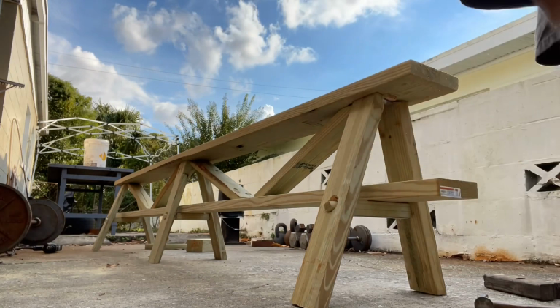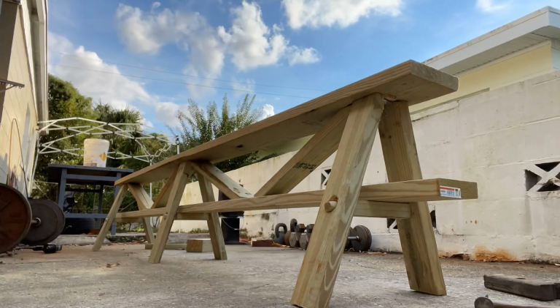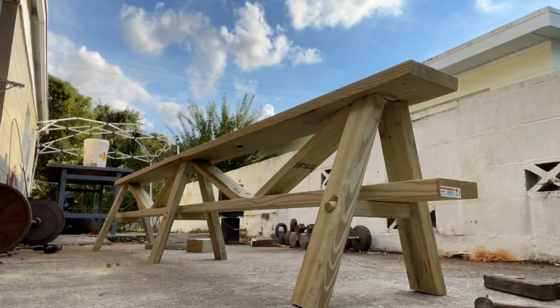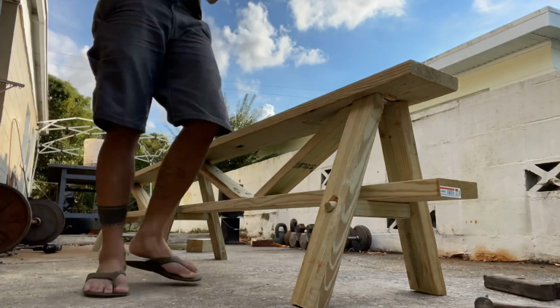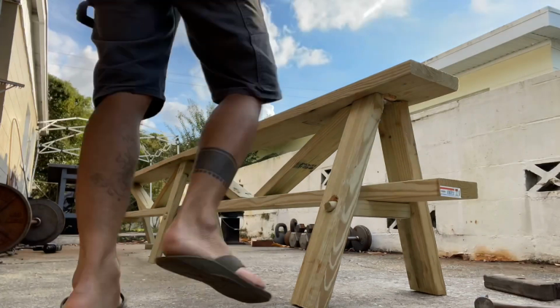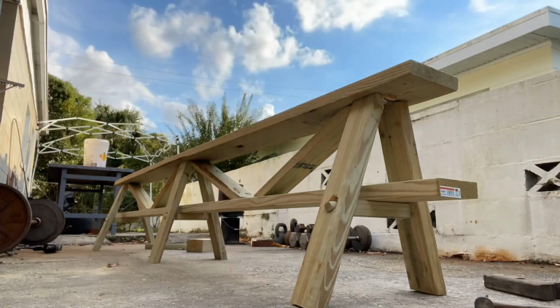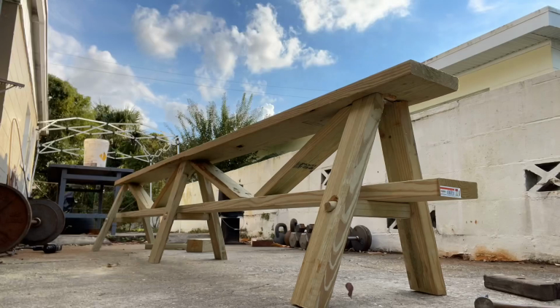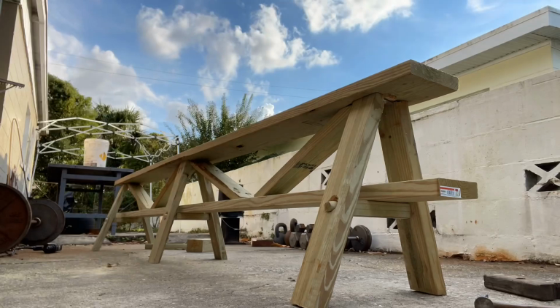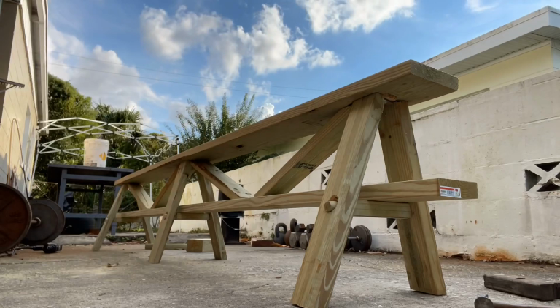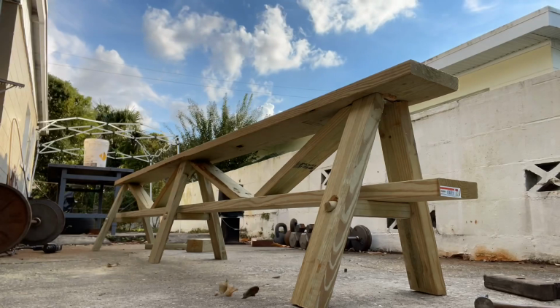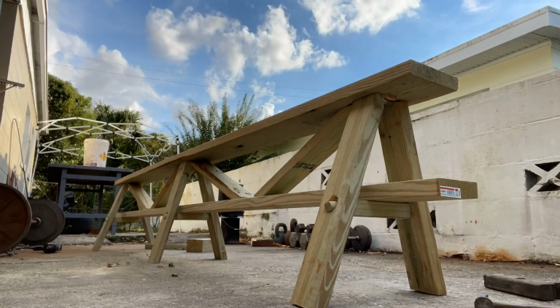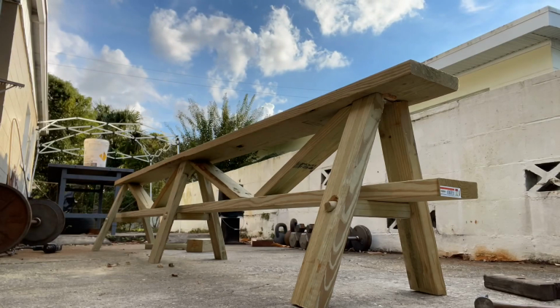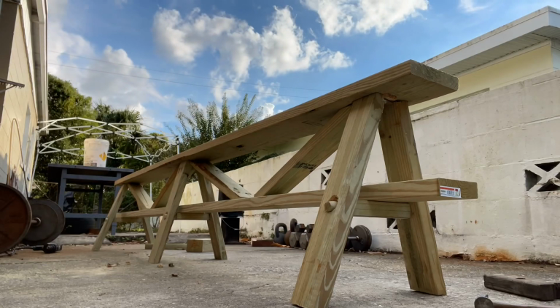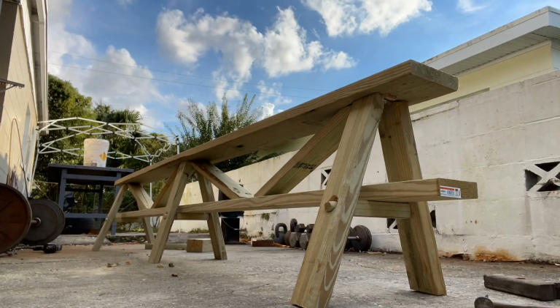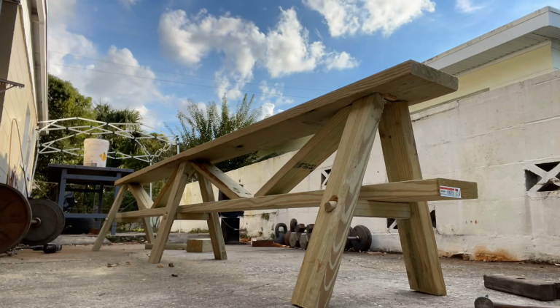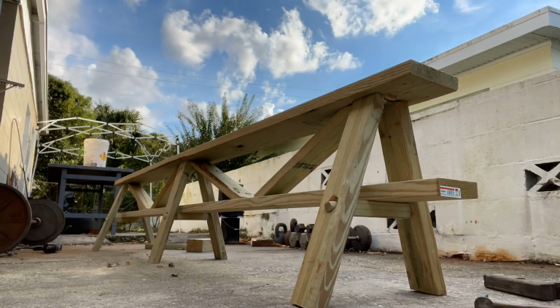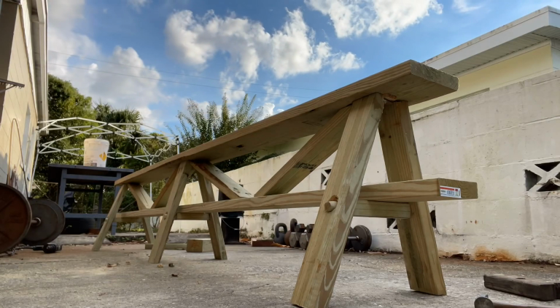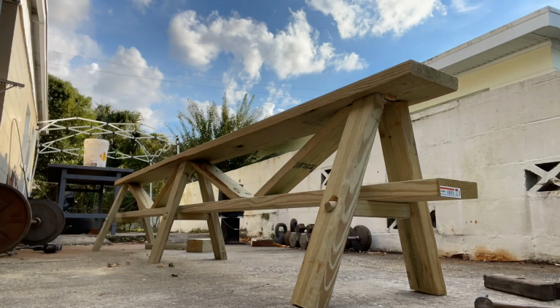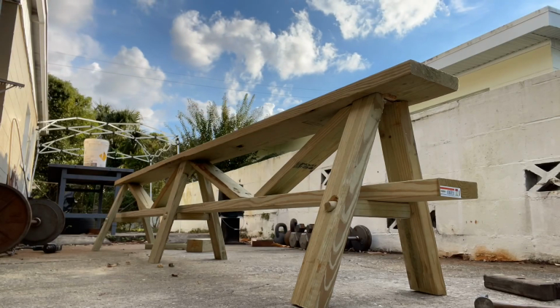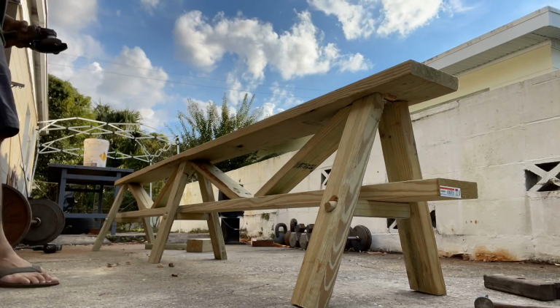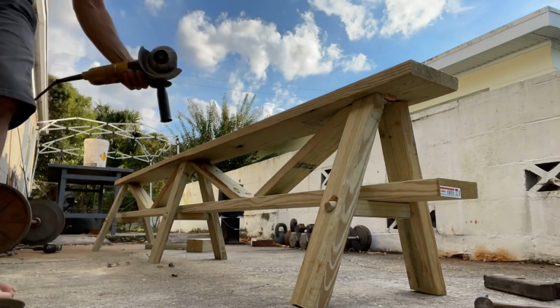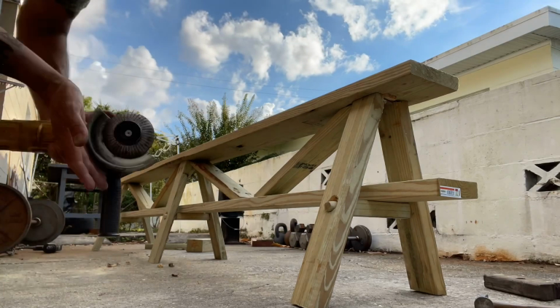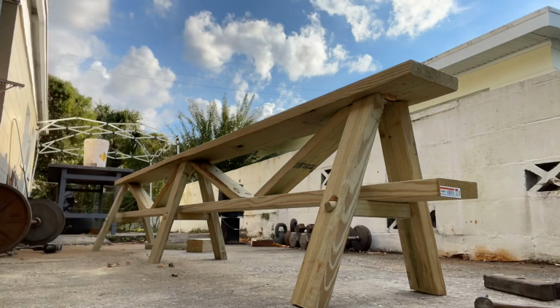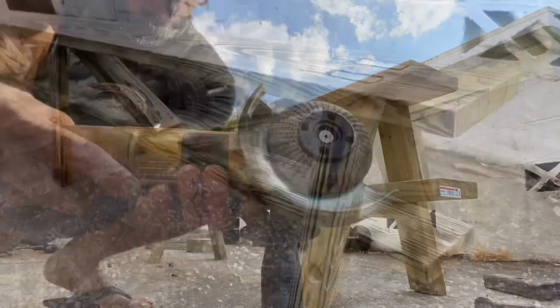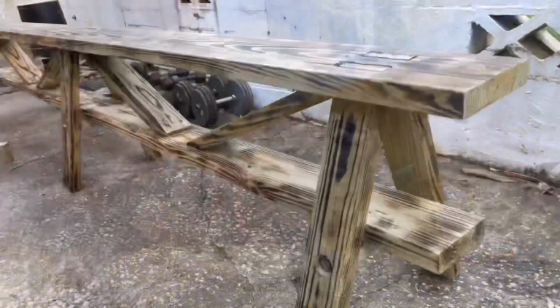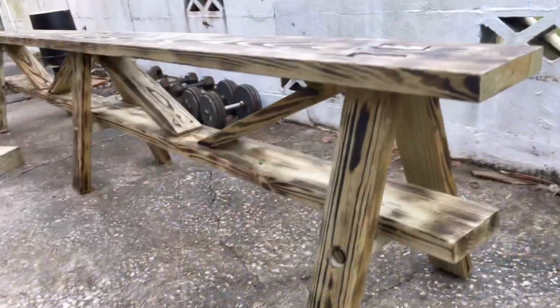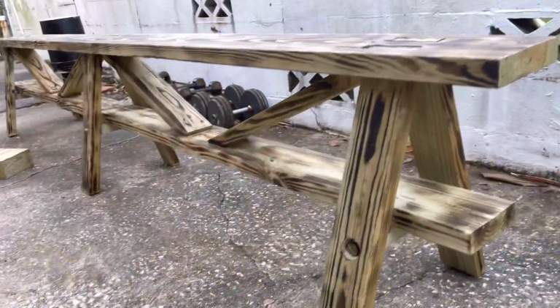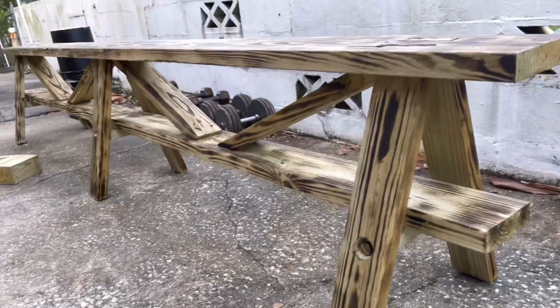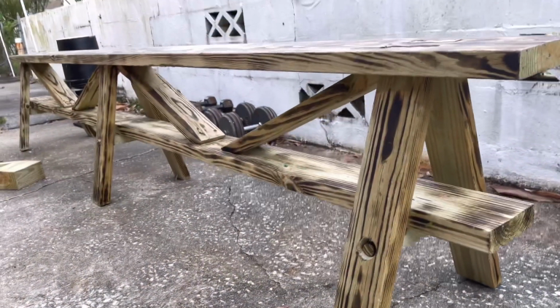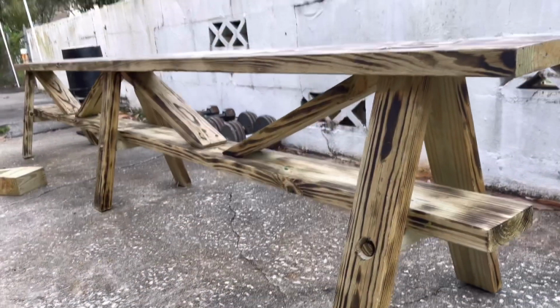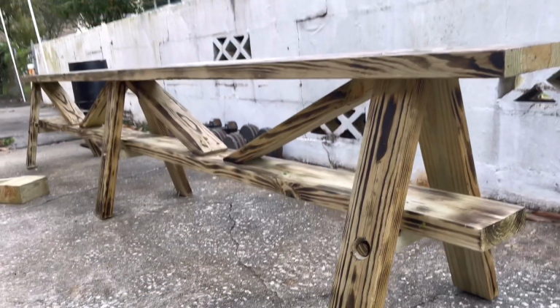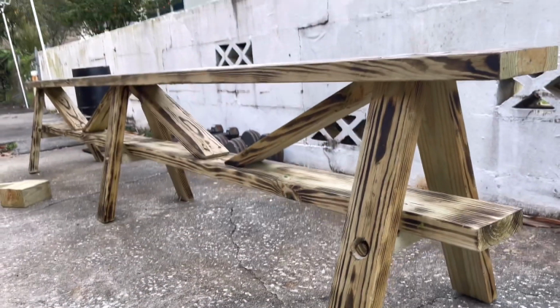Now that I've added the cross braces, it seems pretty stable. Let's take it to the Gathering and see if it works.